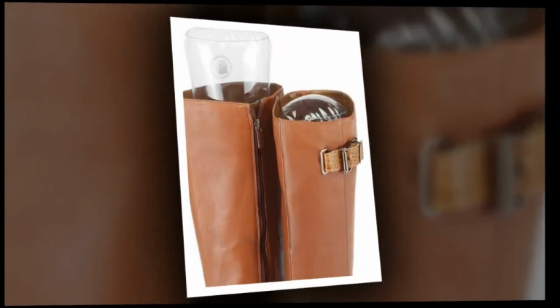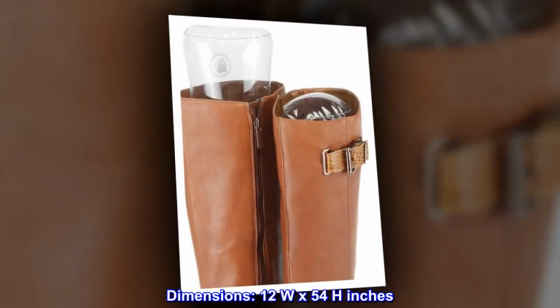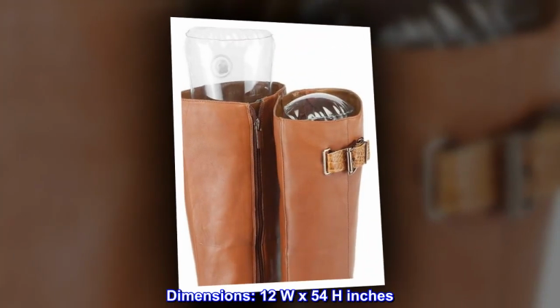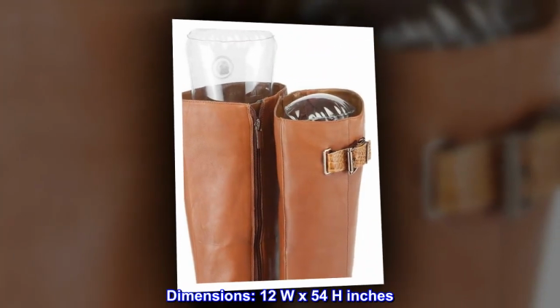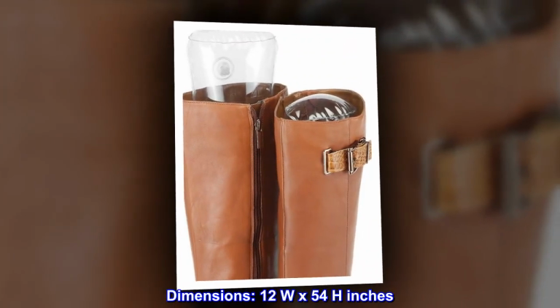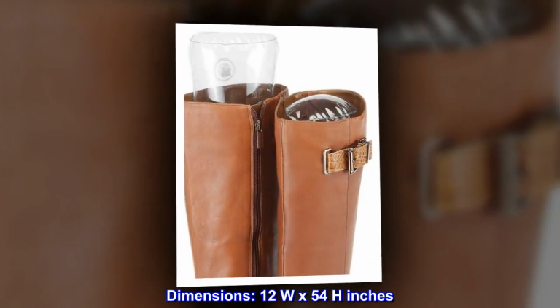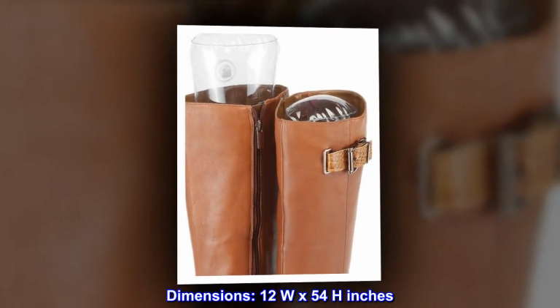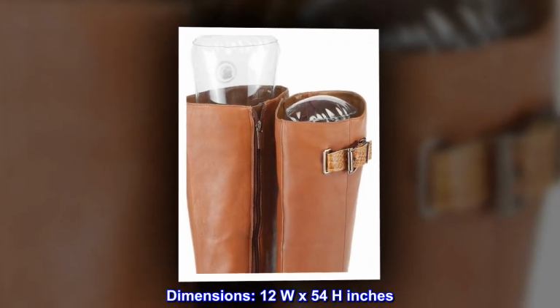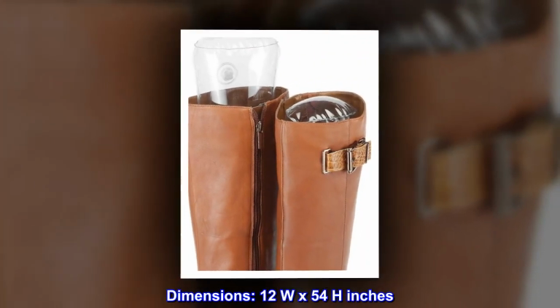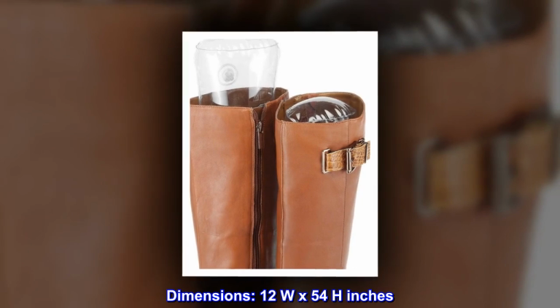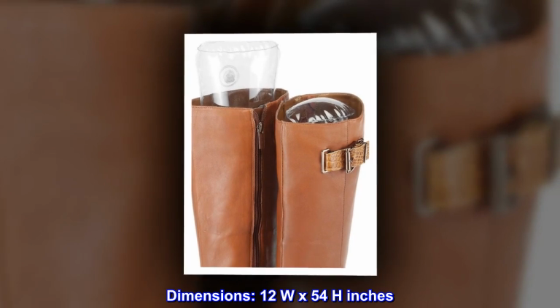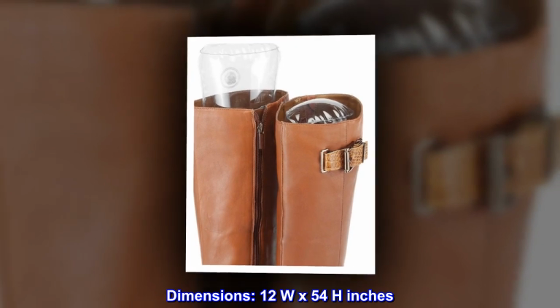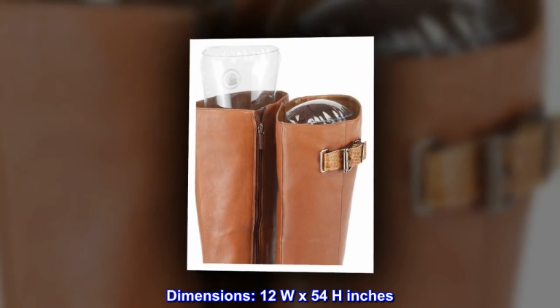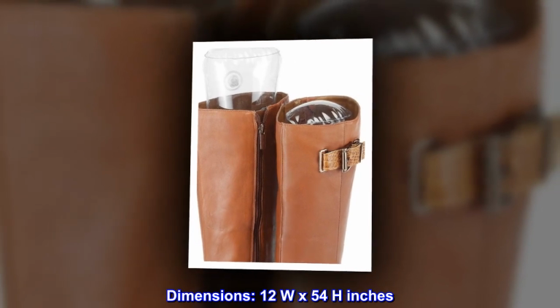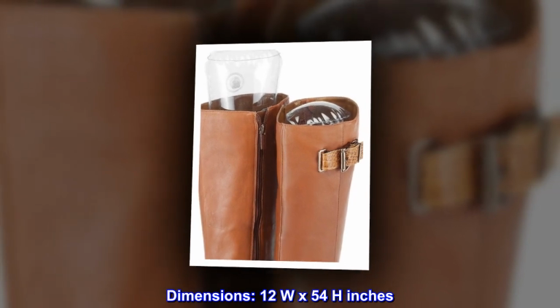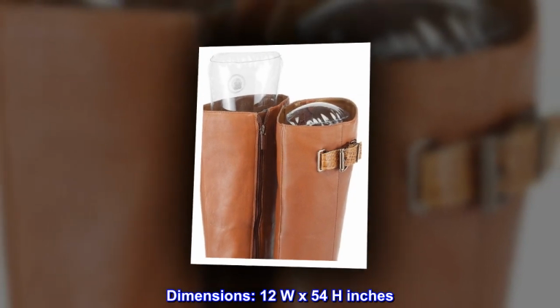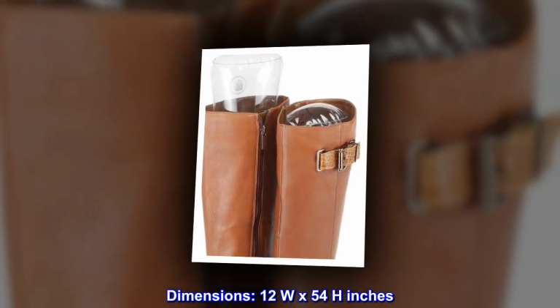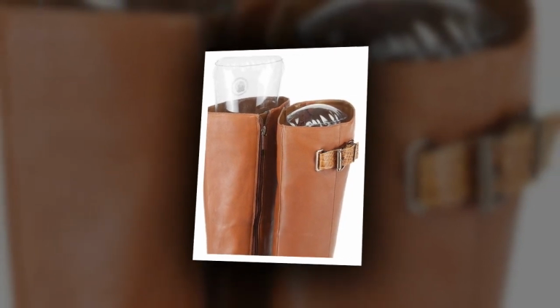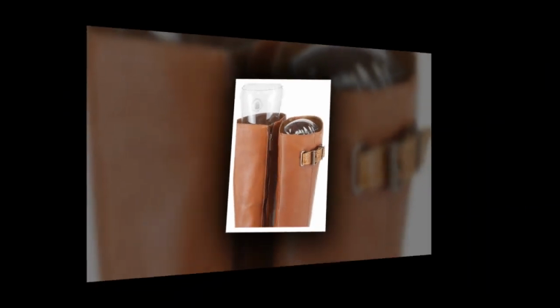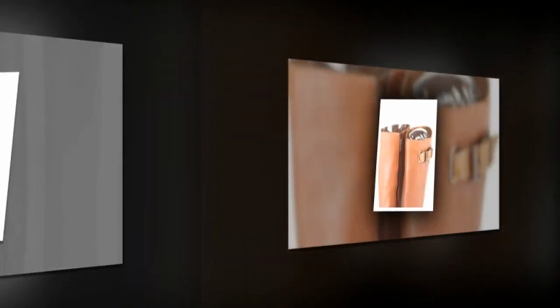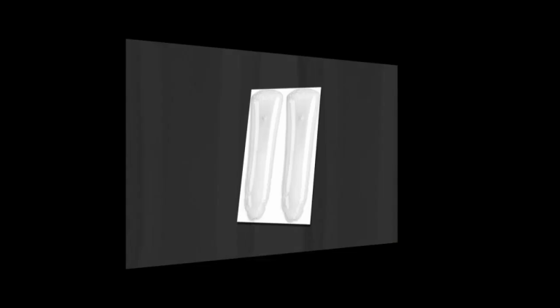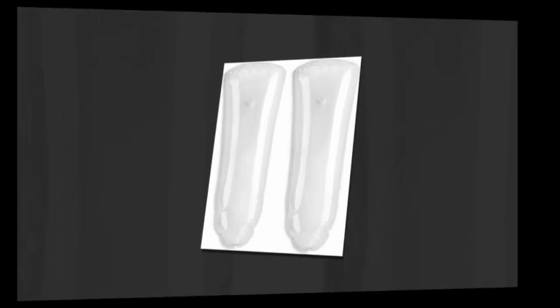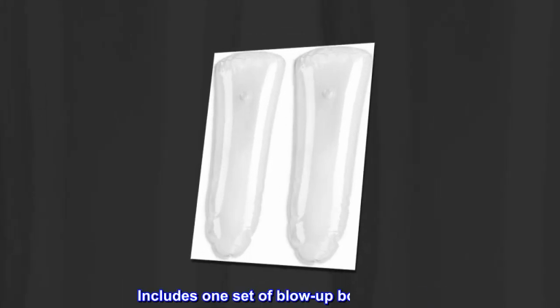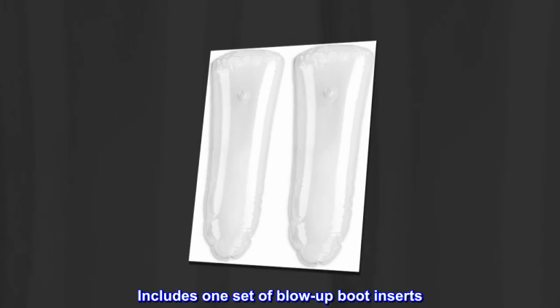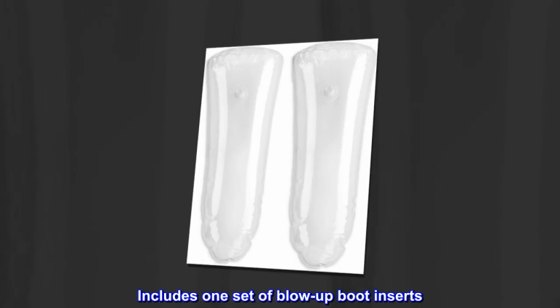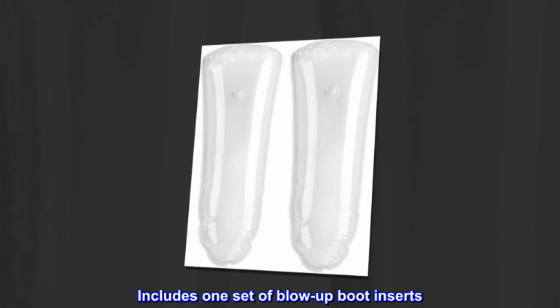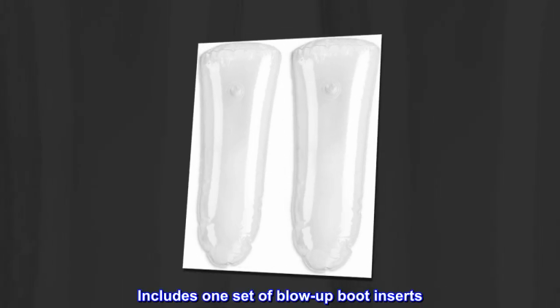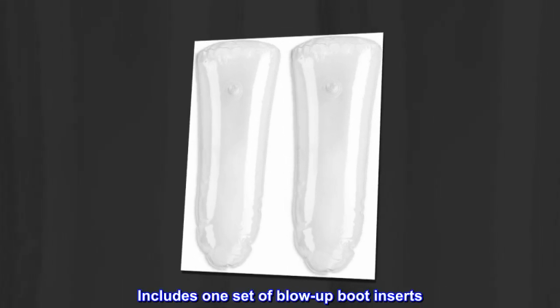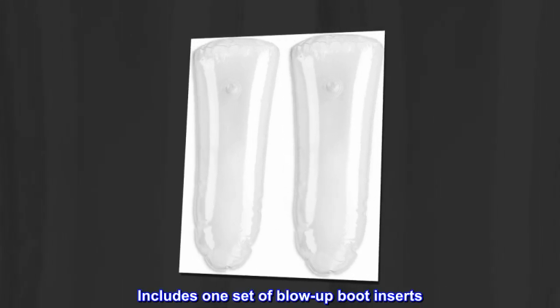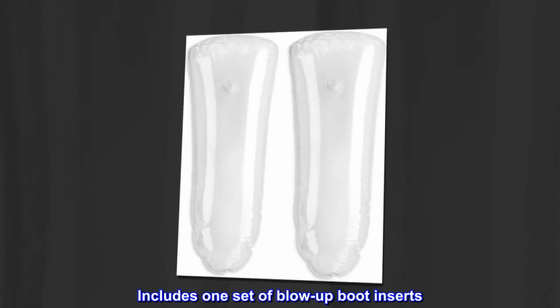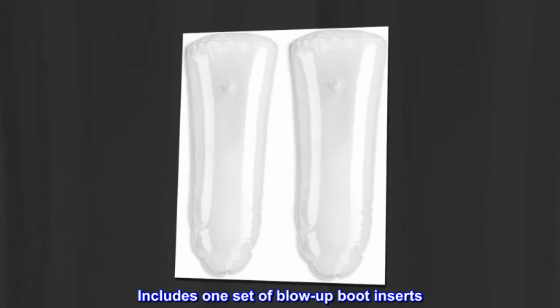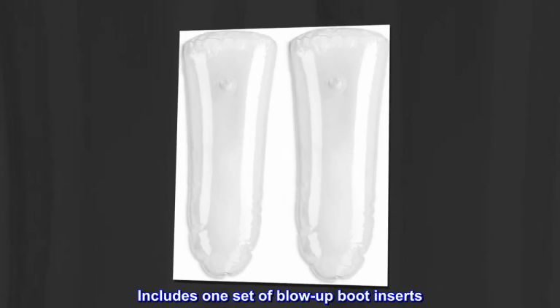Dimensions: 12 inches wide by 54 inches high. Includes one set of blow-up boot inserts.